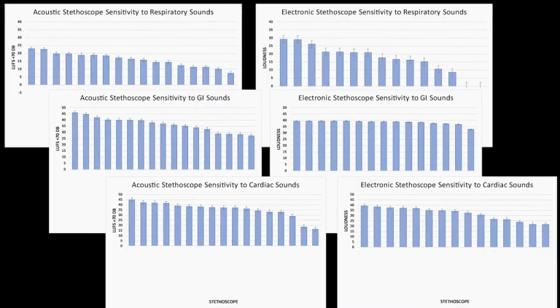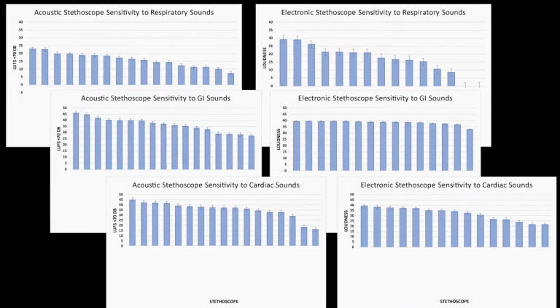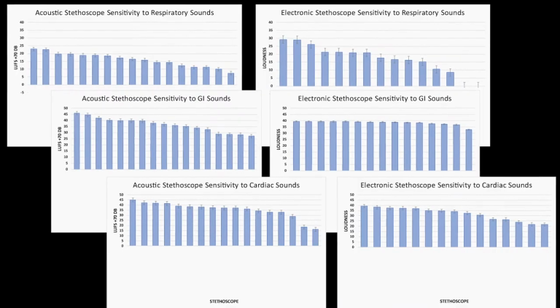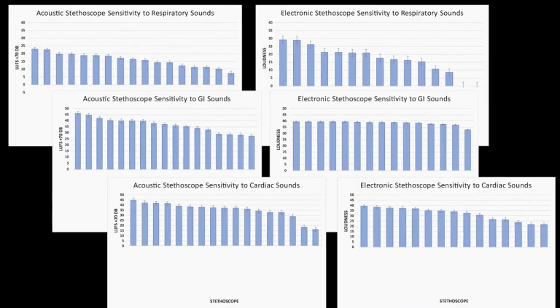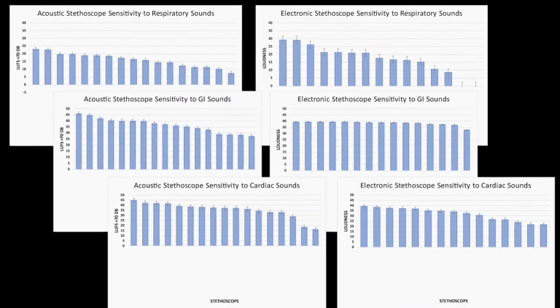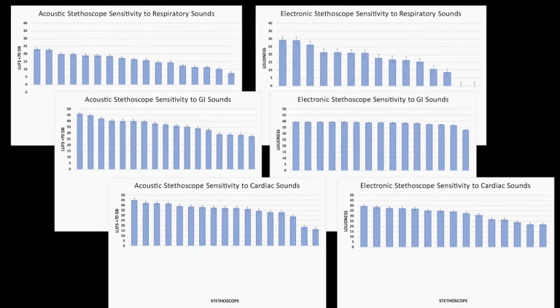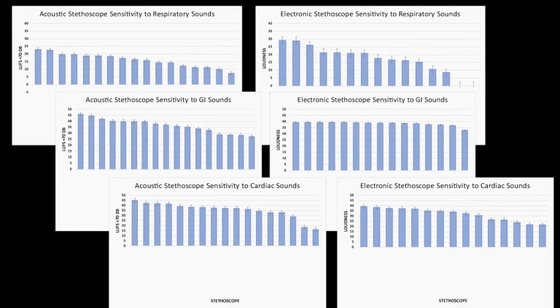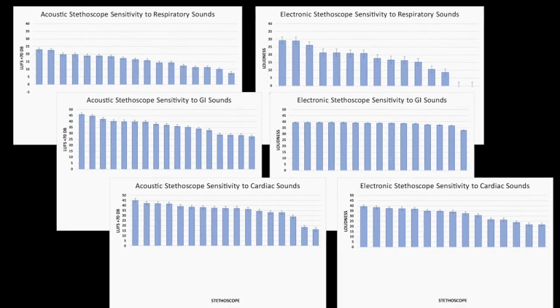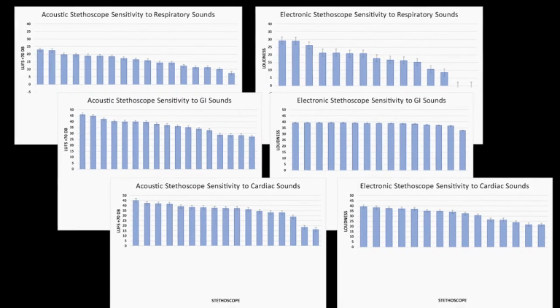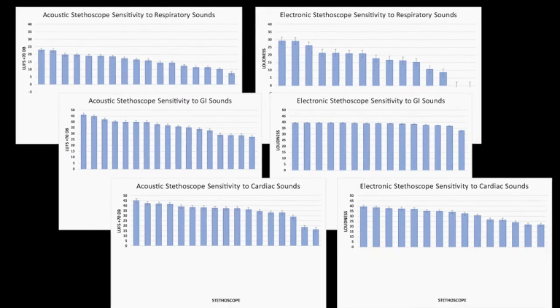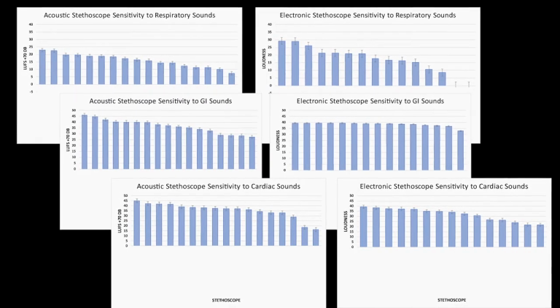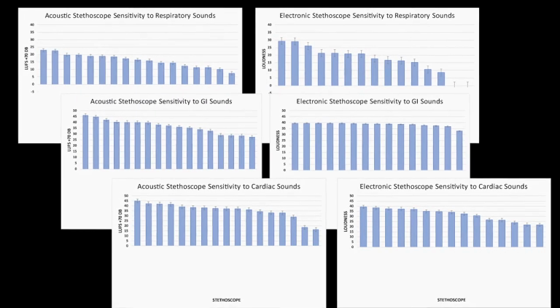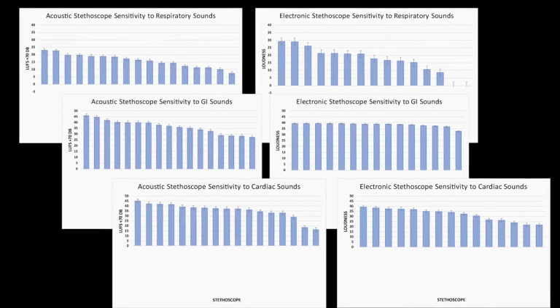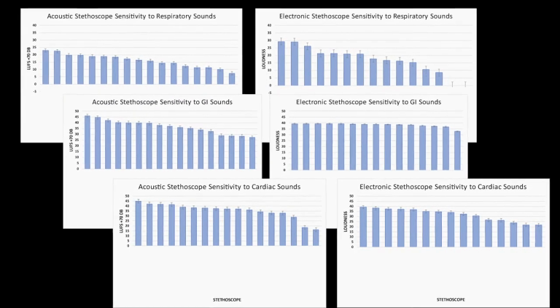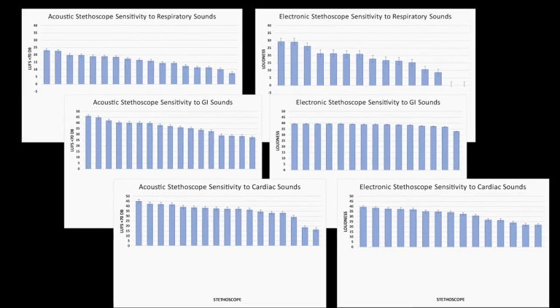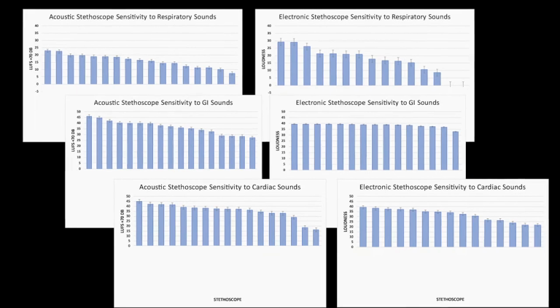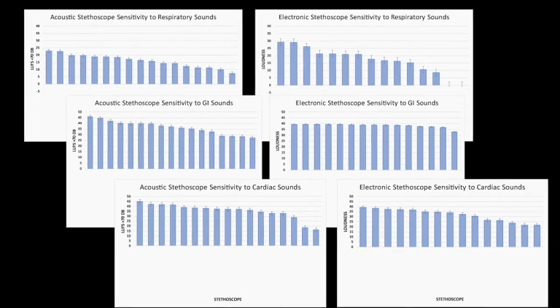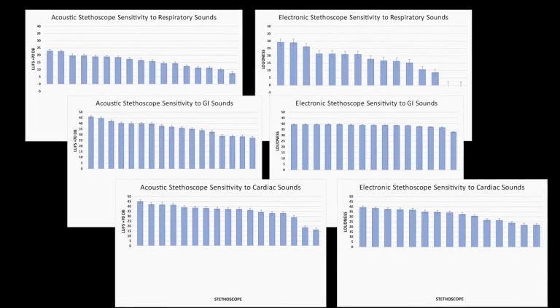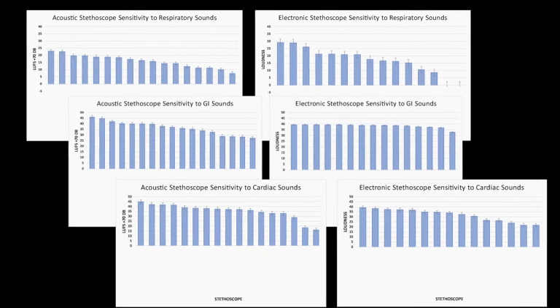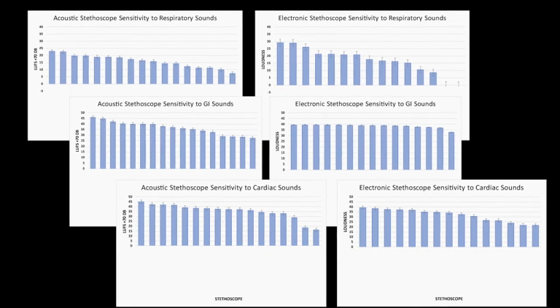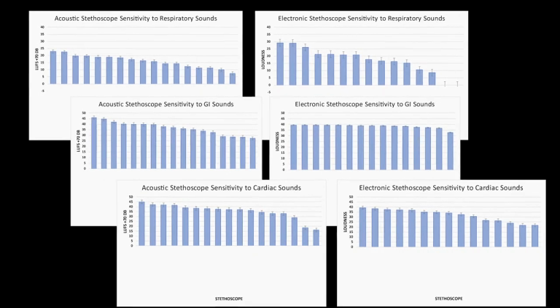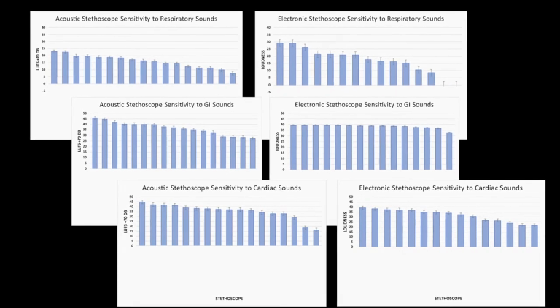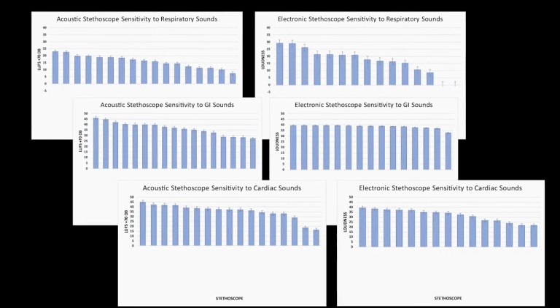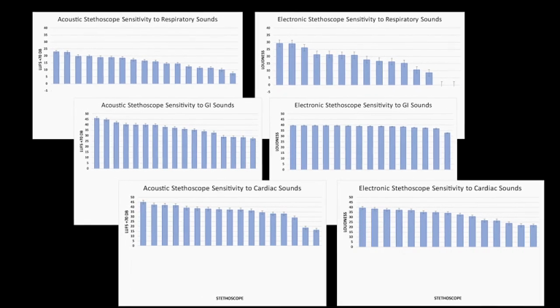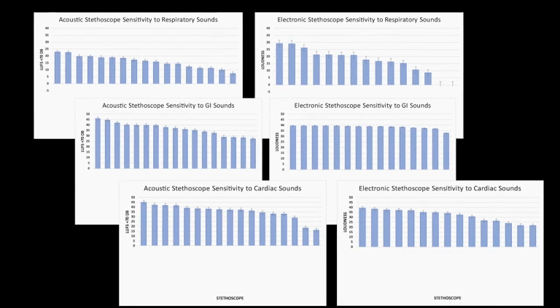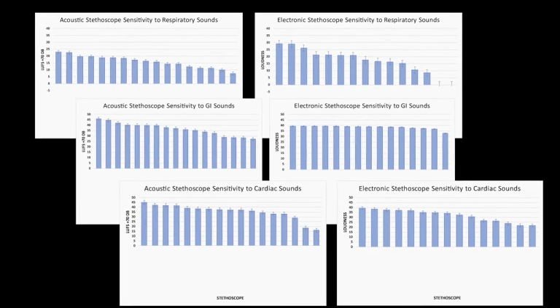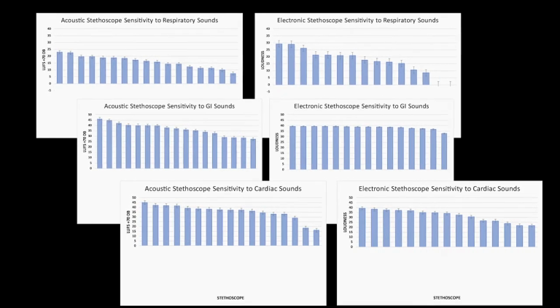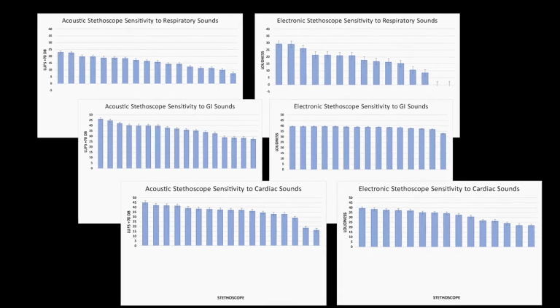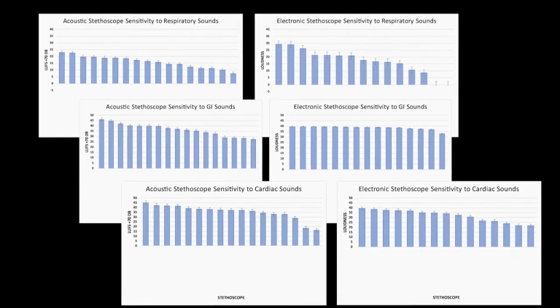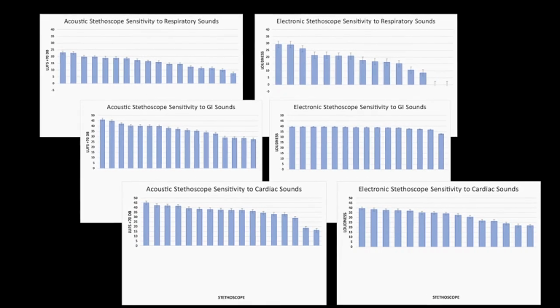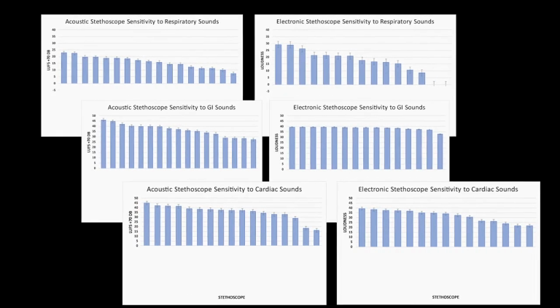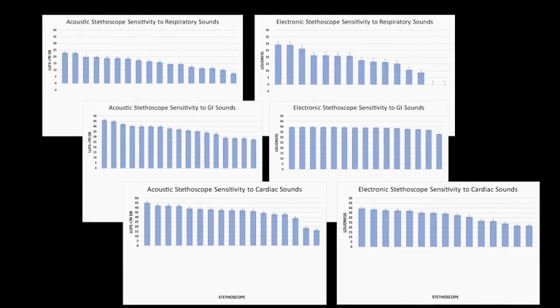The frequency band categories included cardiac S1 and S2, cardiac murmurs, respiratory, gastrointestinal, and tracheal sounds.